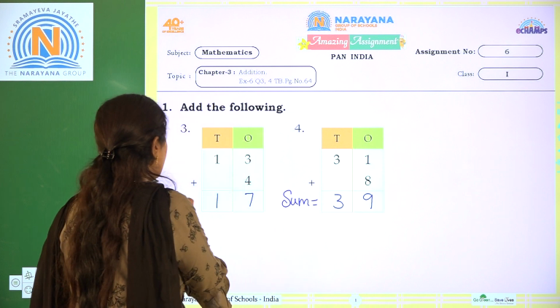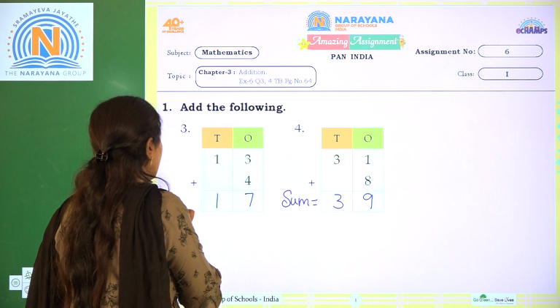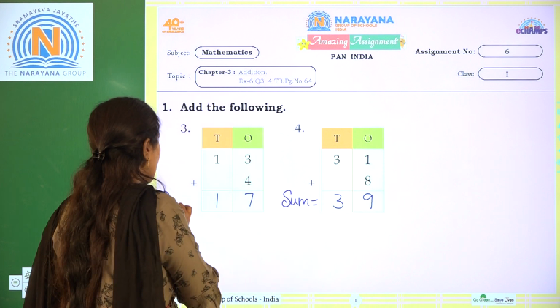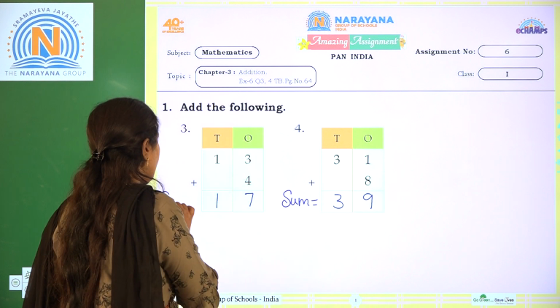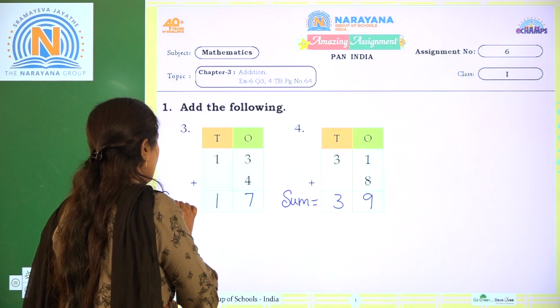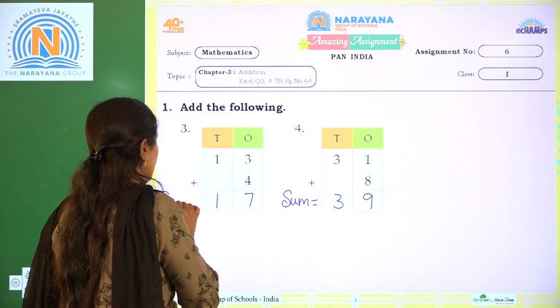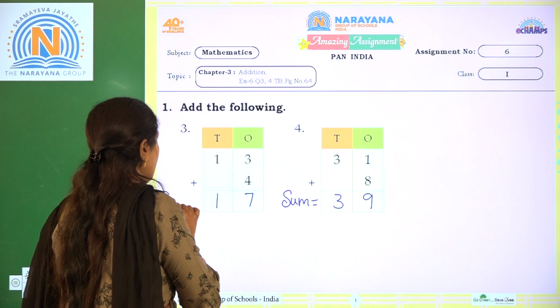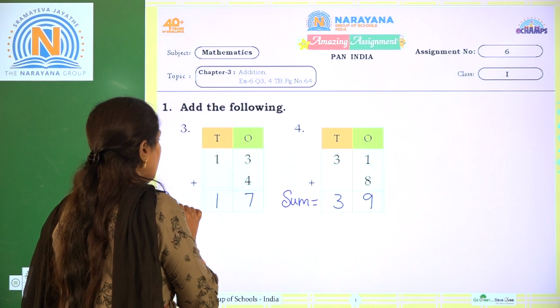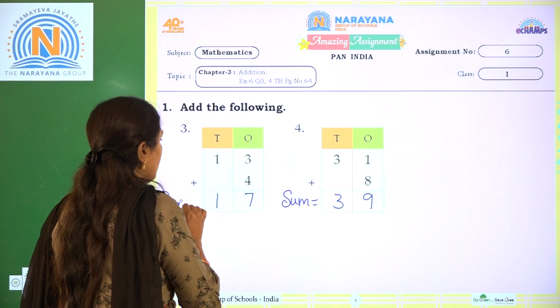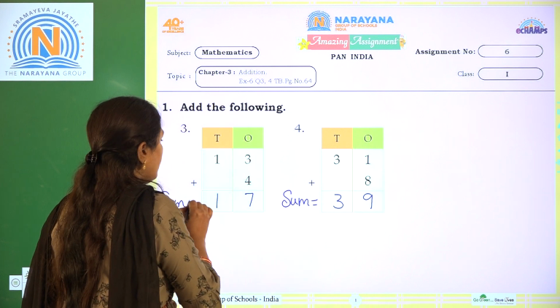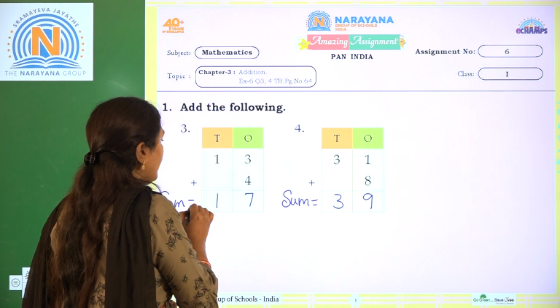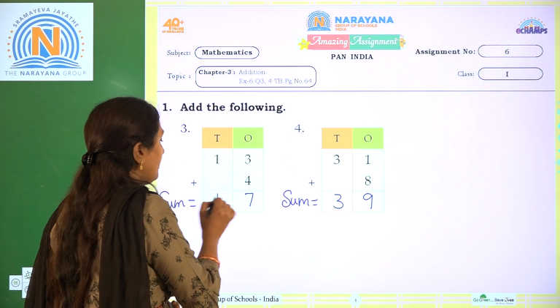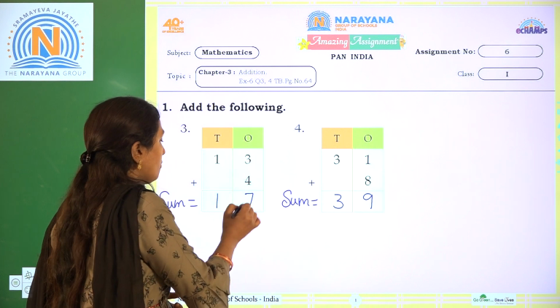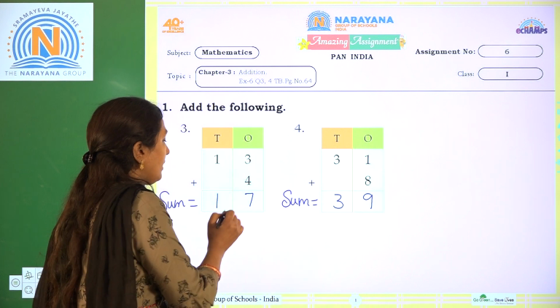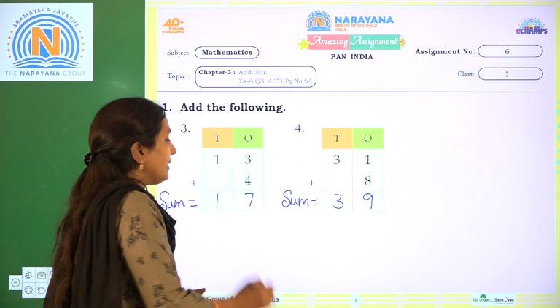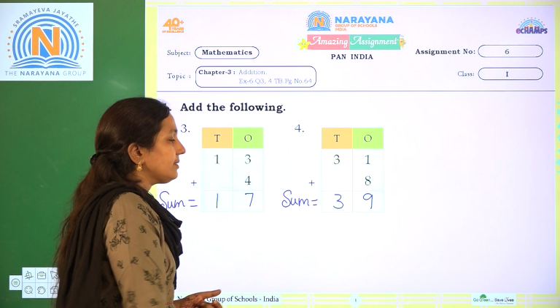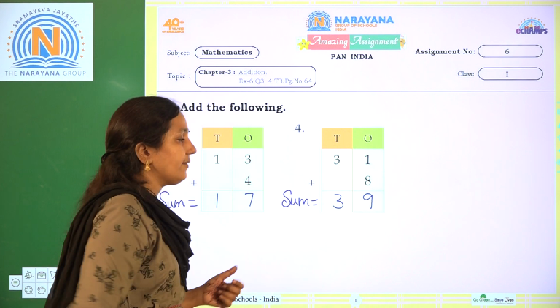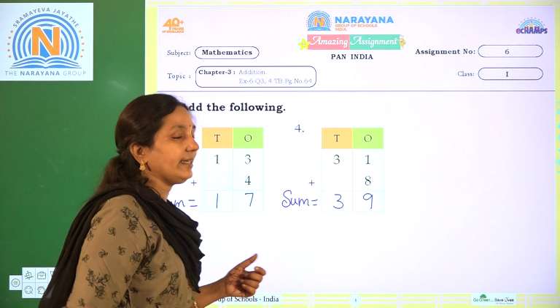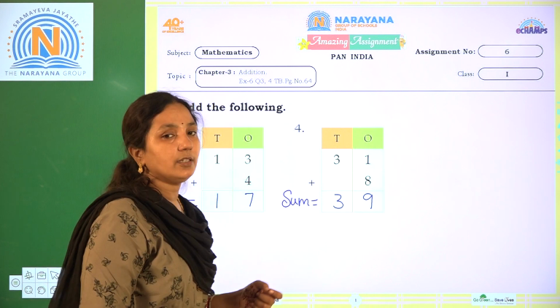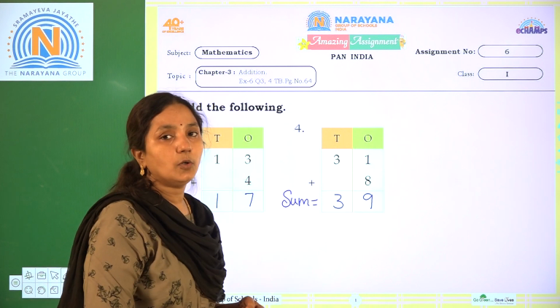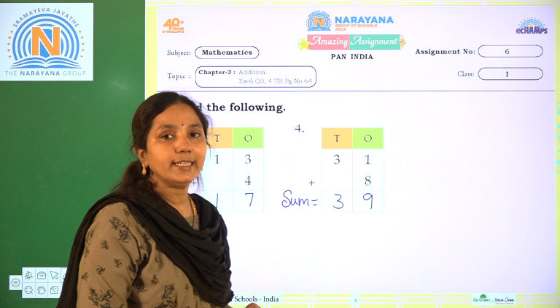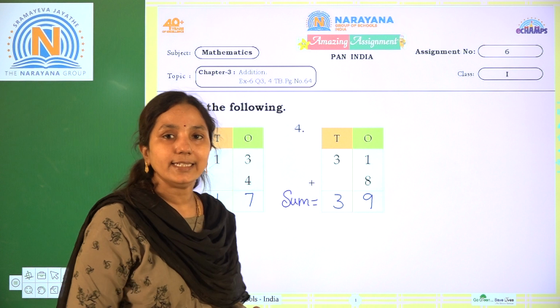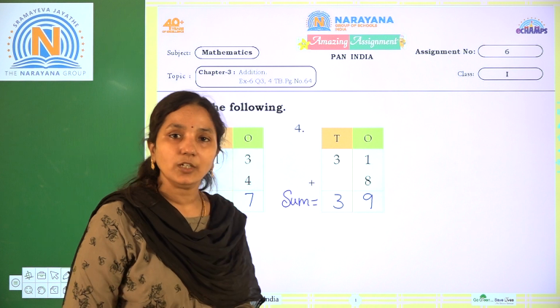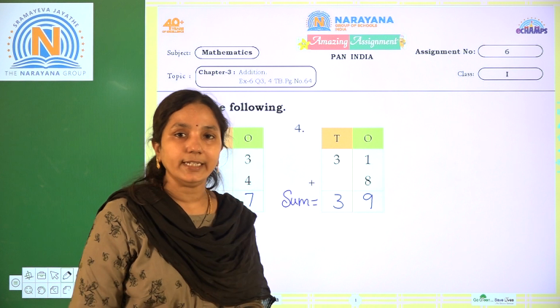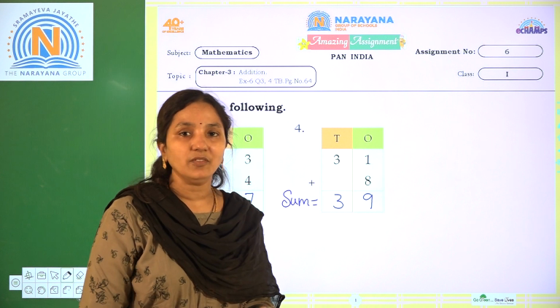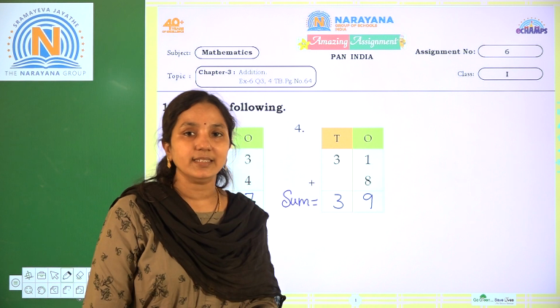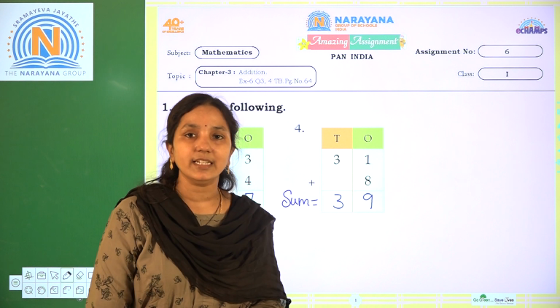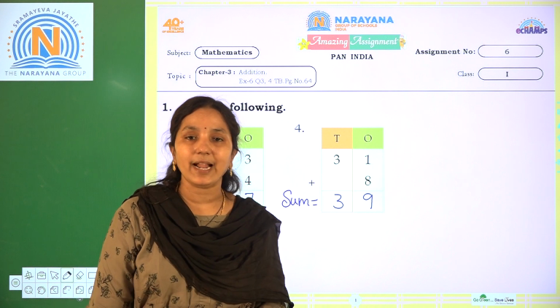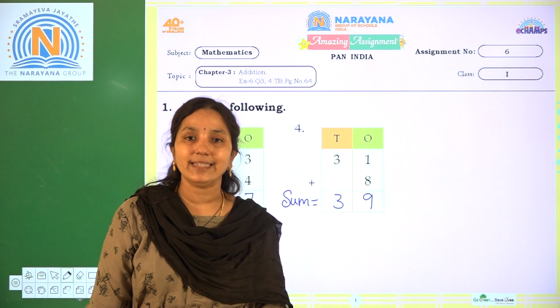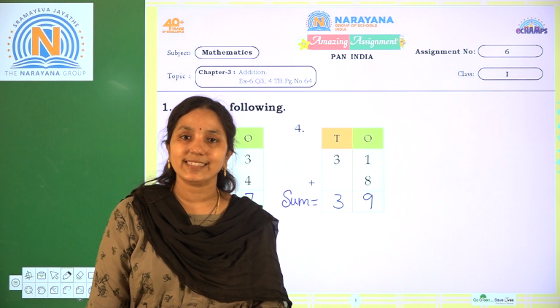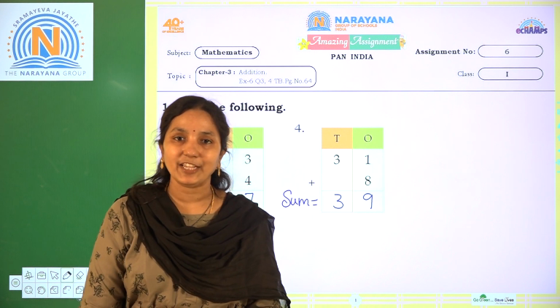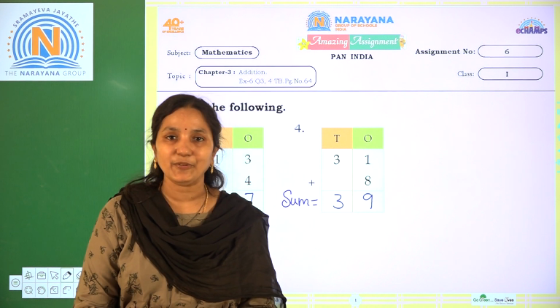Here the sum: 13 plus 4 is 17. Okay, children, got it? One second practice. Thank you.